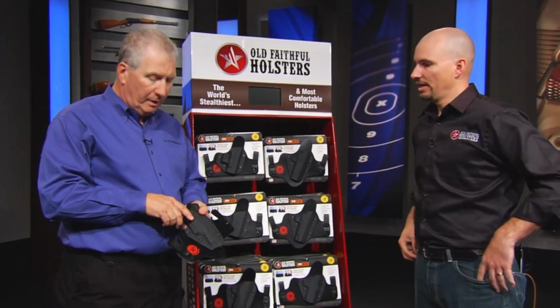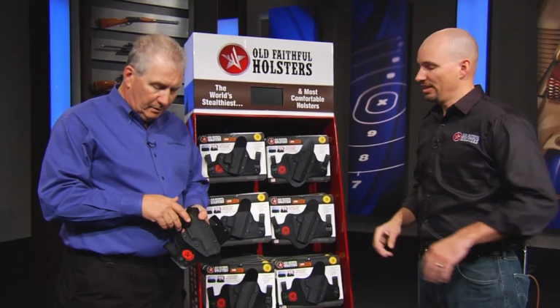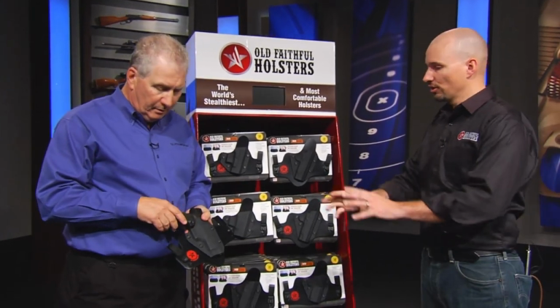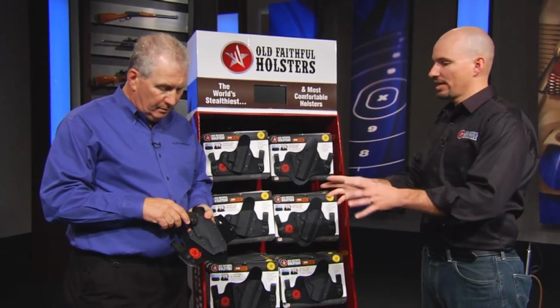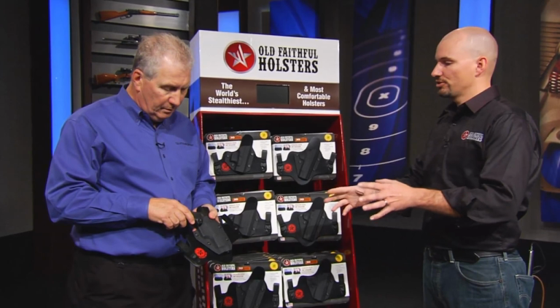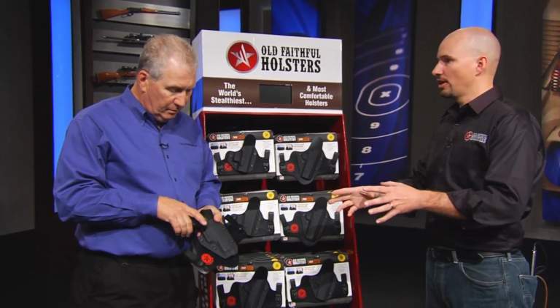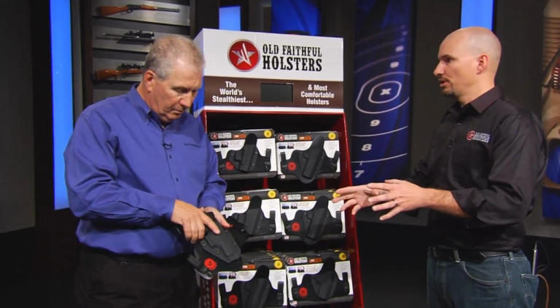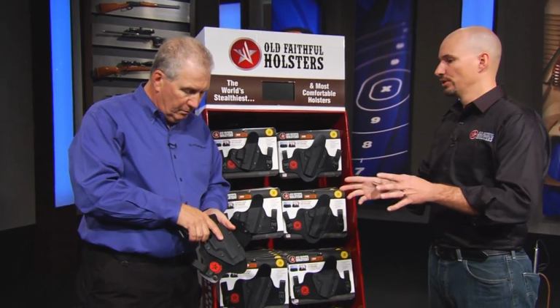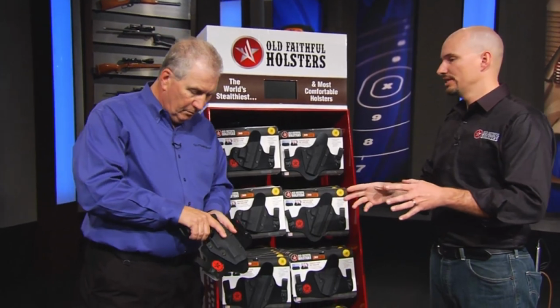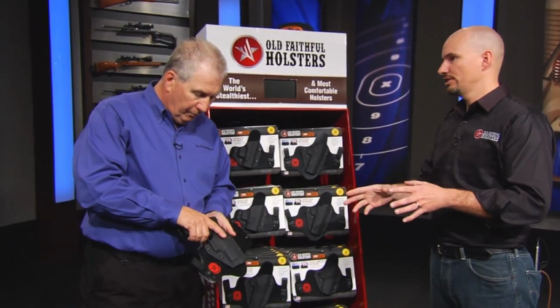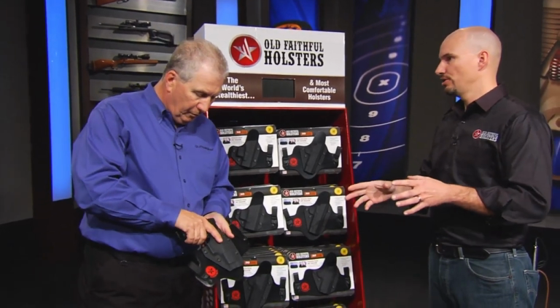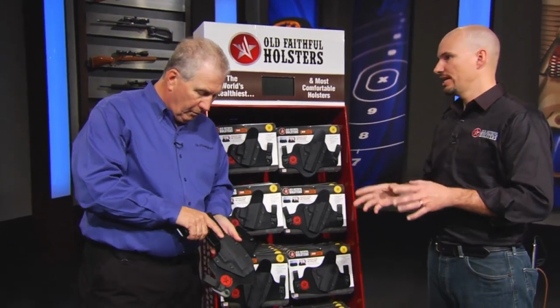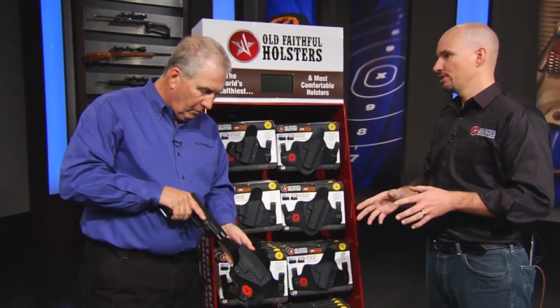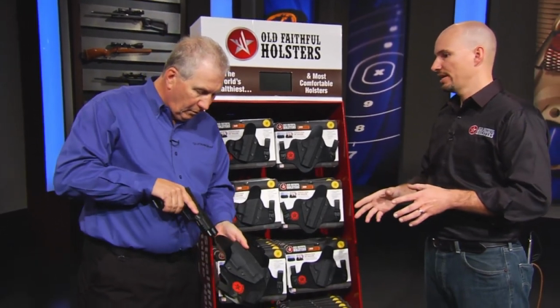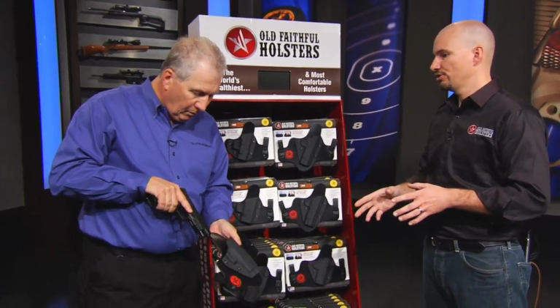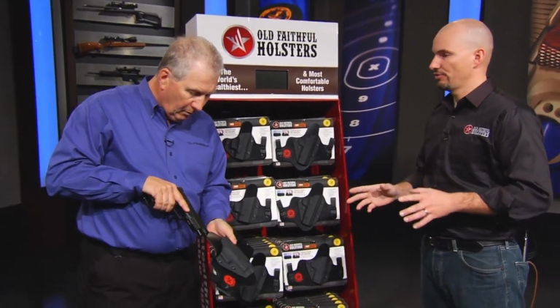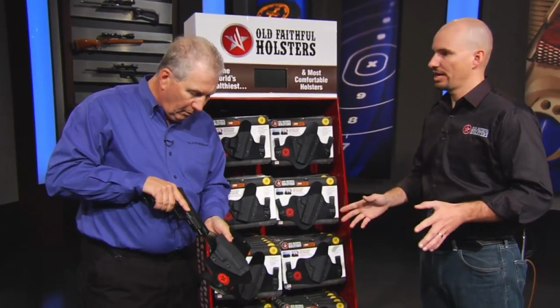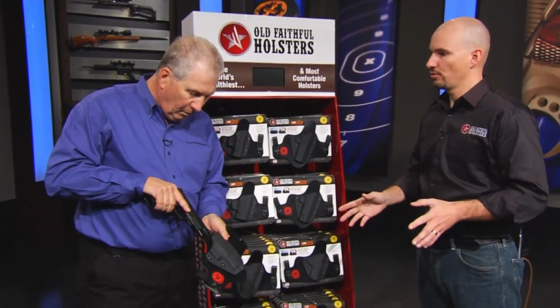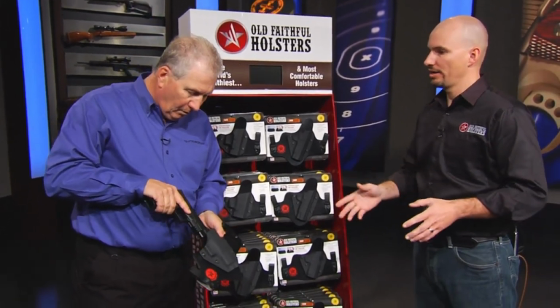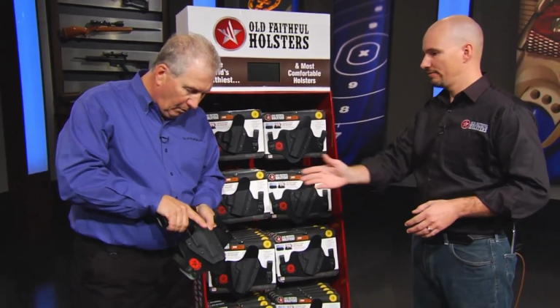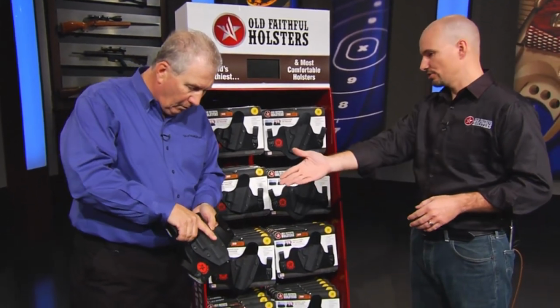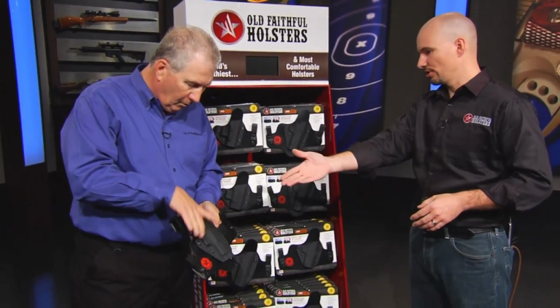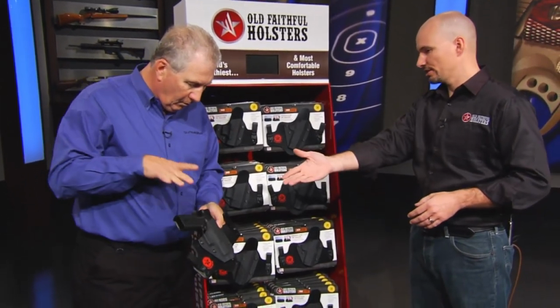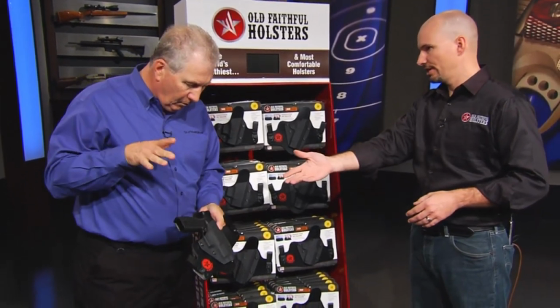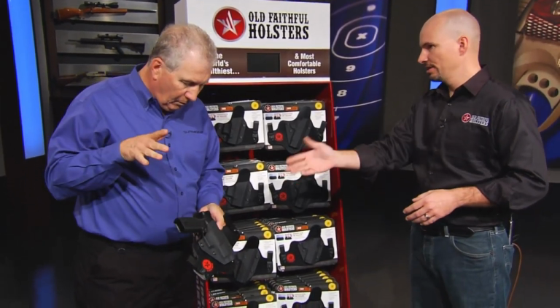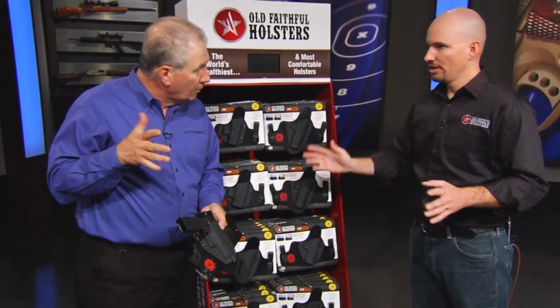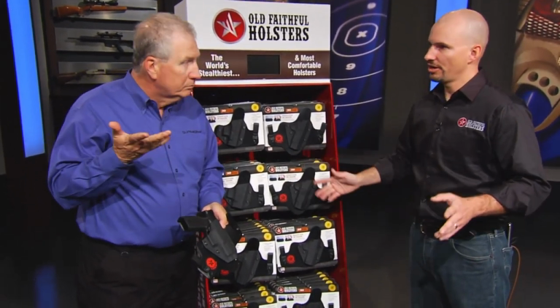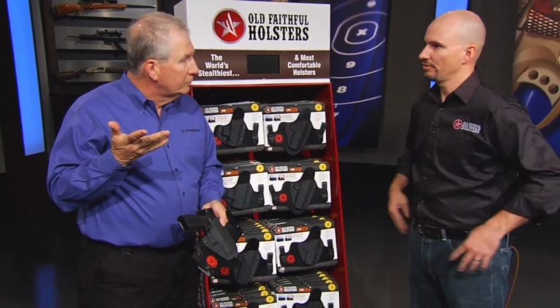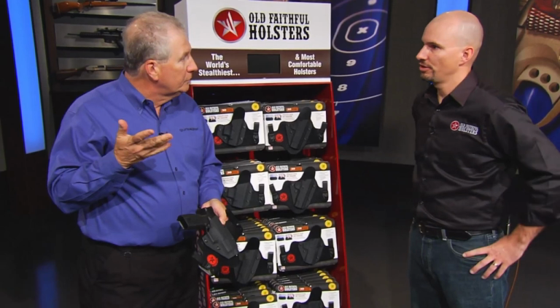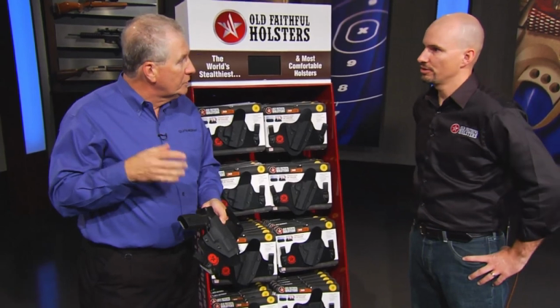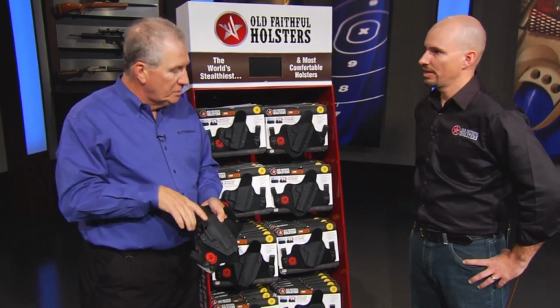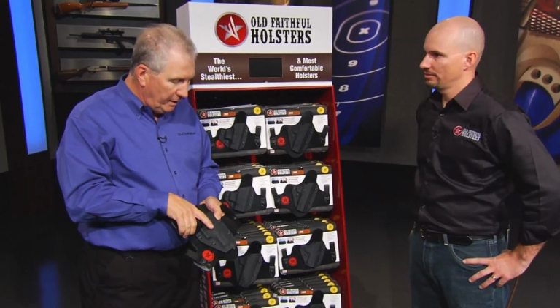It looks like it's a lot, but it really isn't. When you get it in your pants, you're going to forget you're wearing it. Even this large XDM — you're not even going to notice that. It disappears.